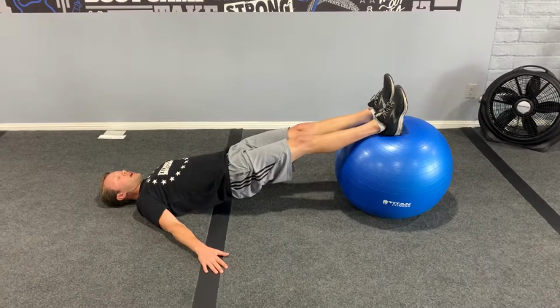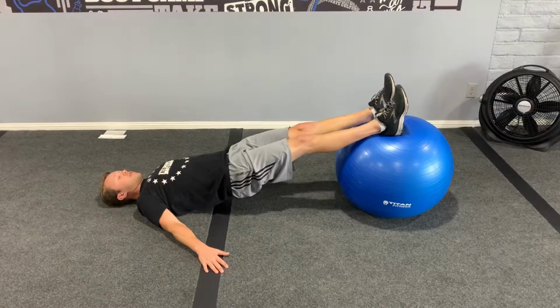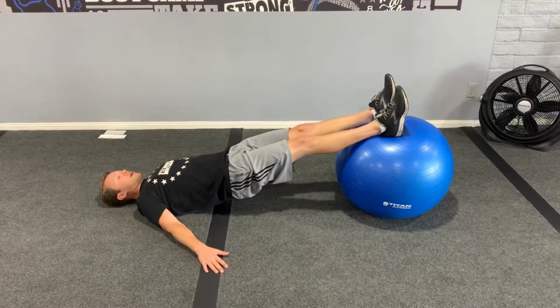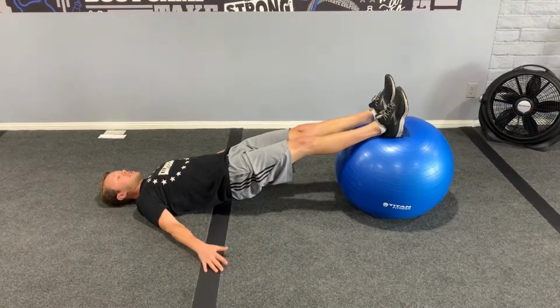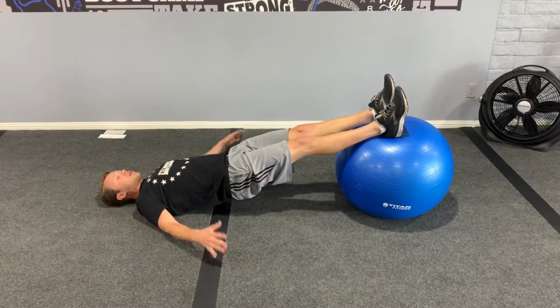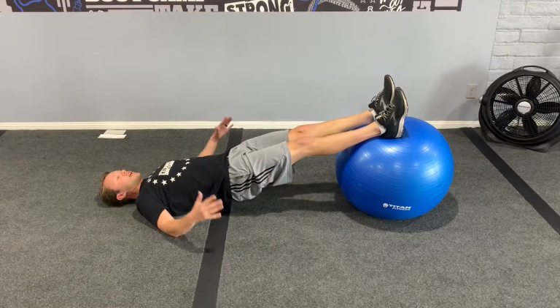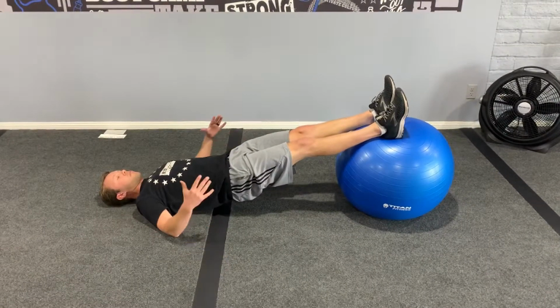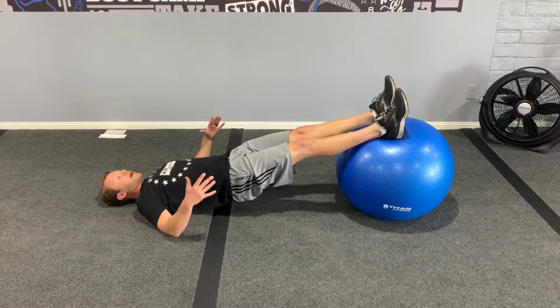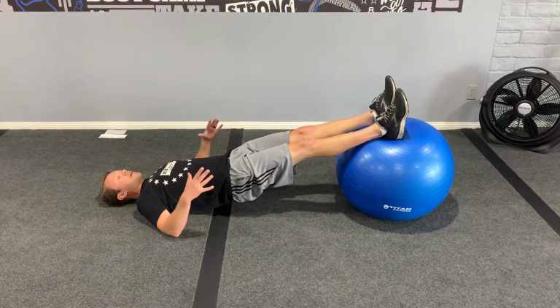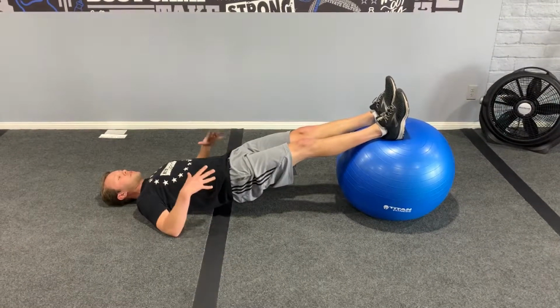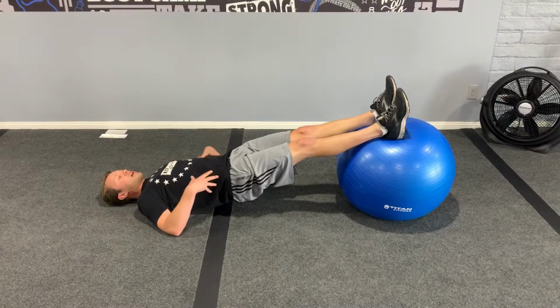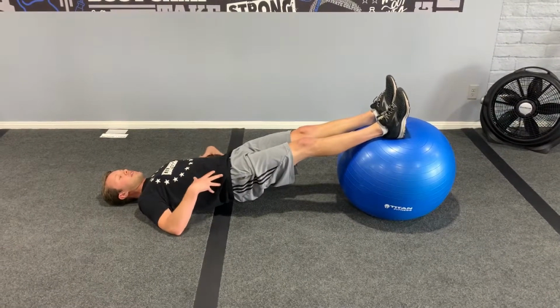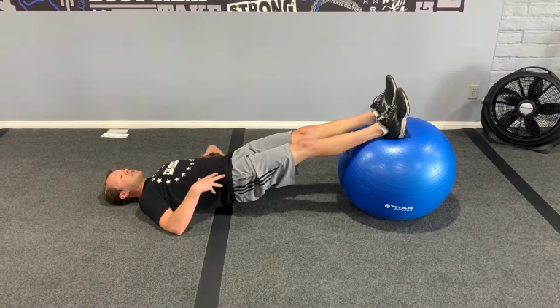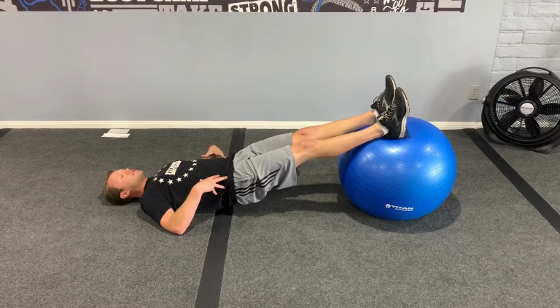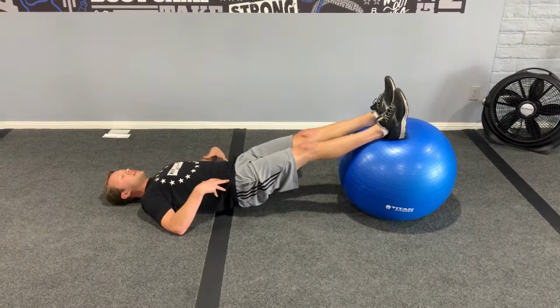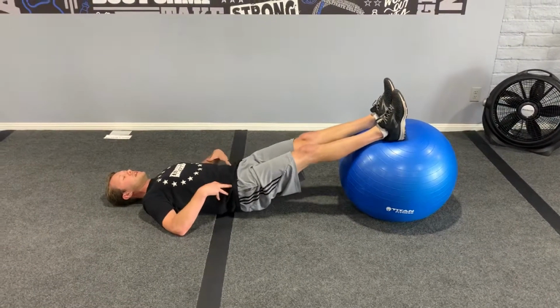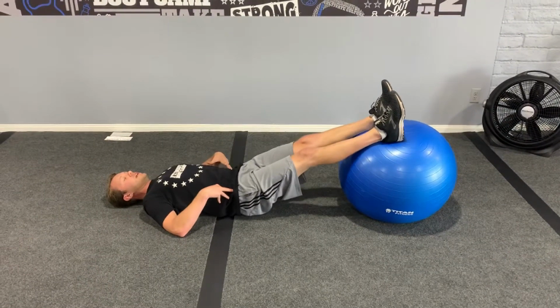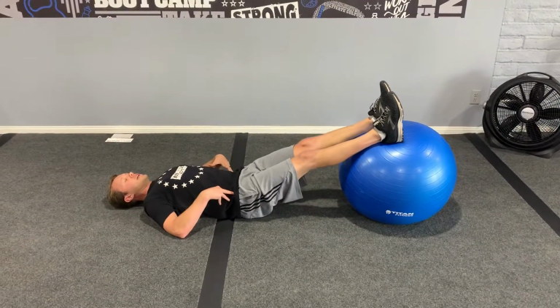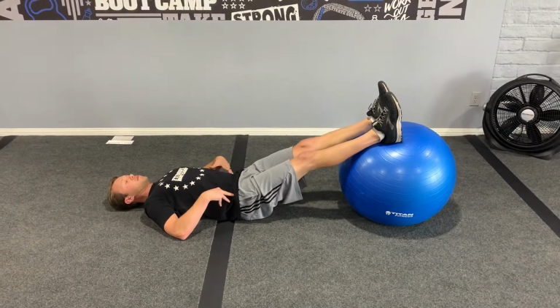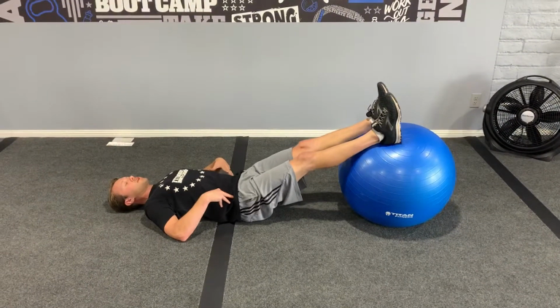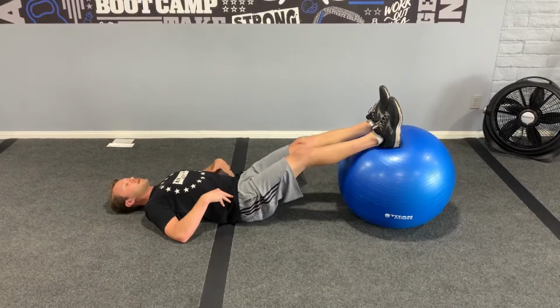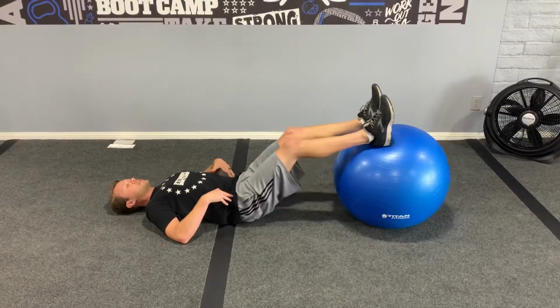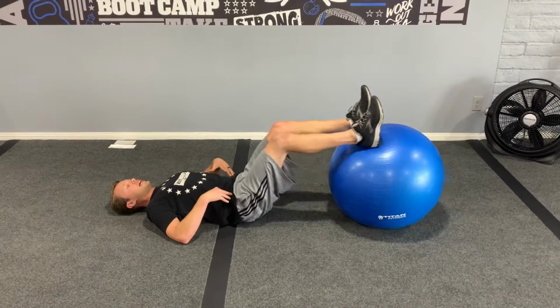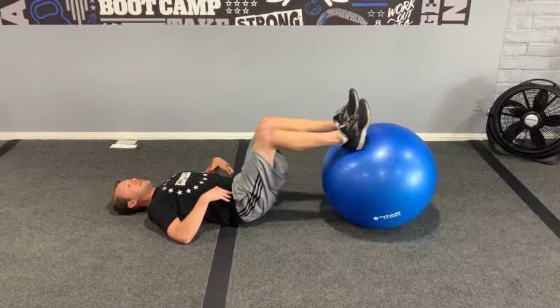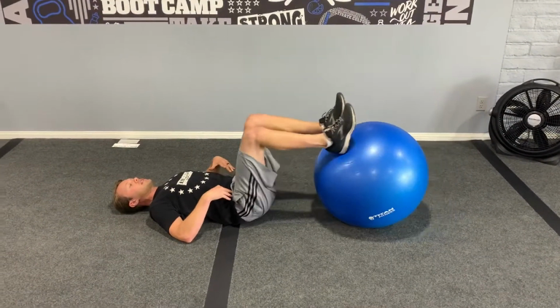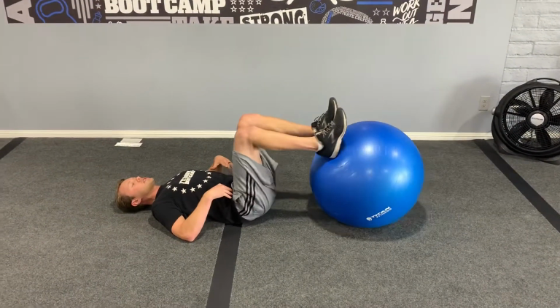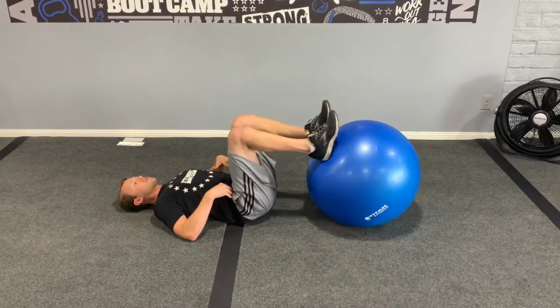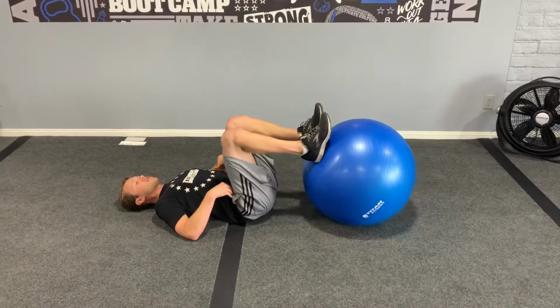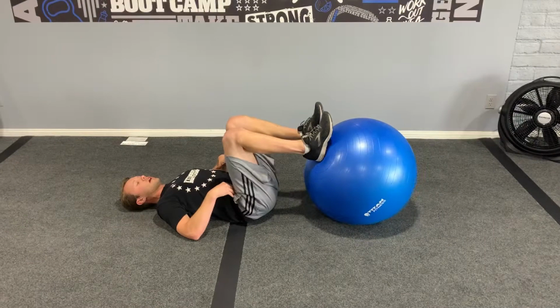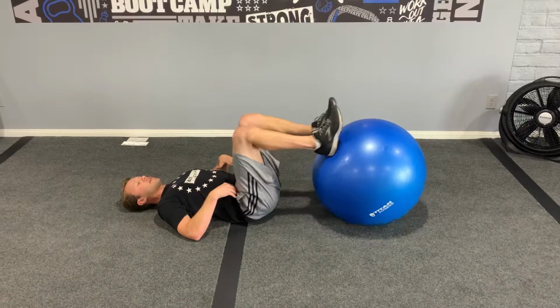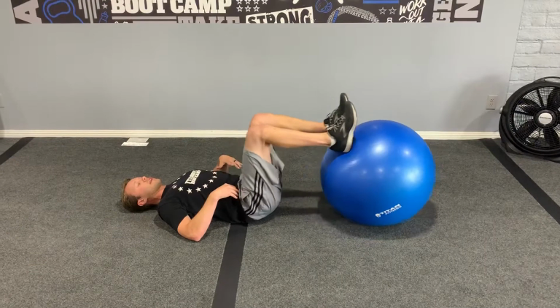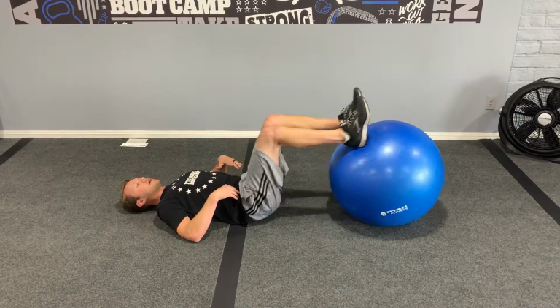If you have clients that are okay with balance but they're having issues here, they can bring the hips down and still curl it out right there.